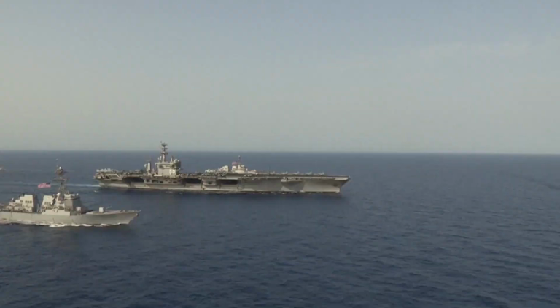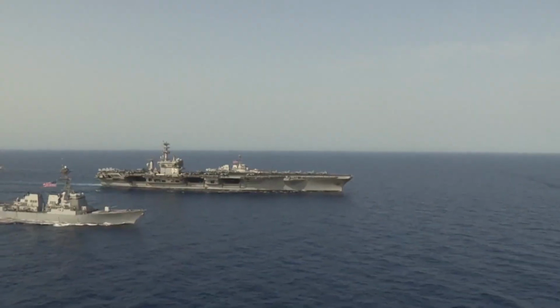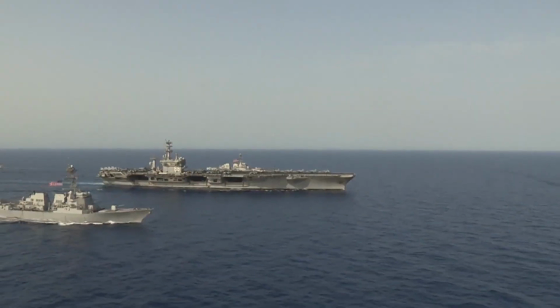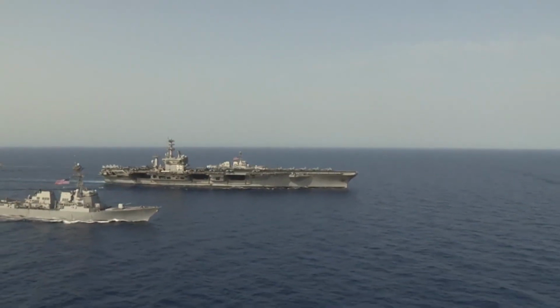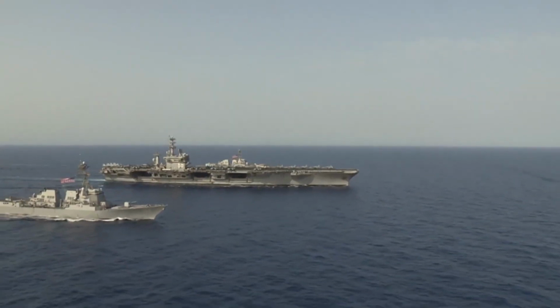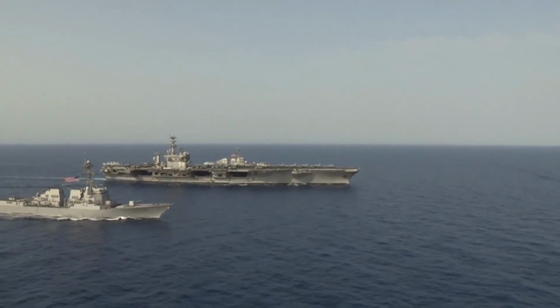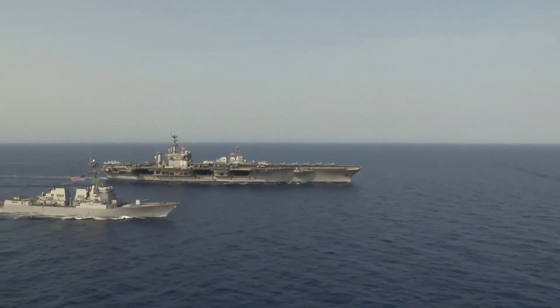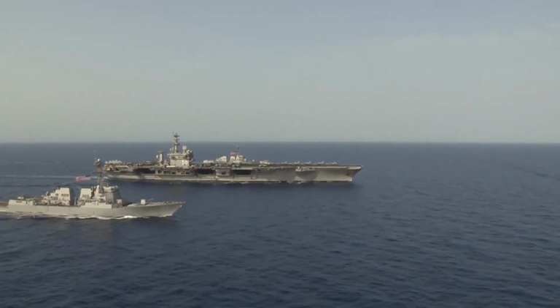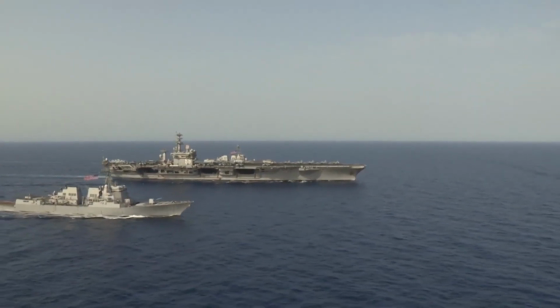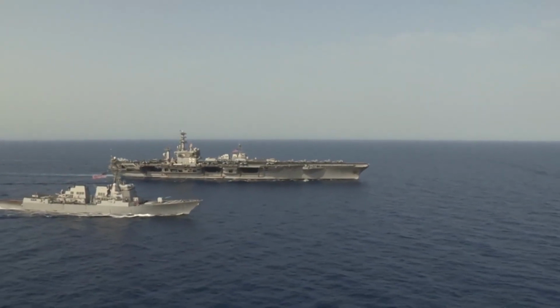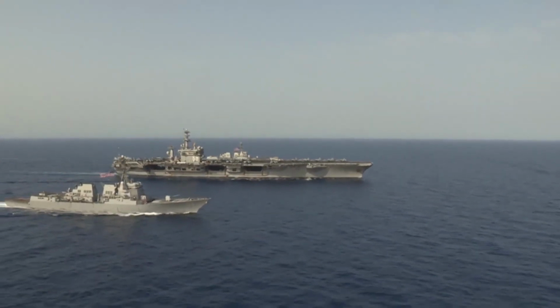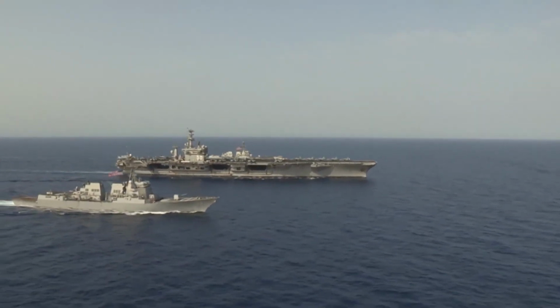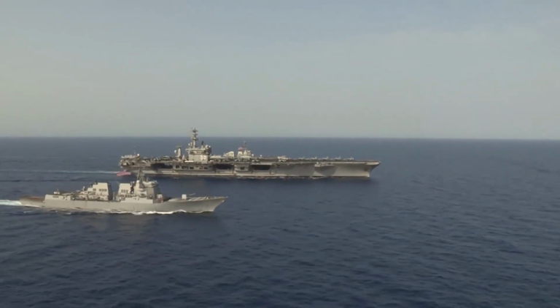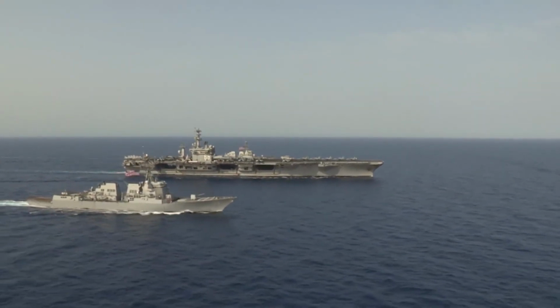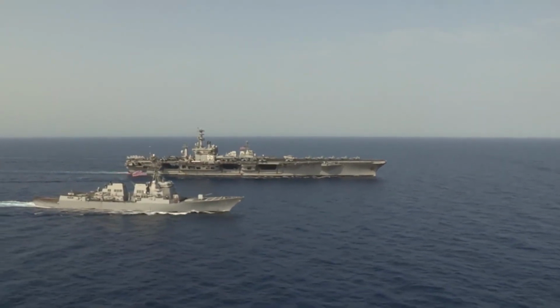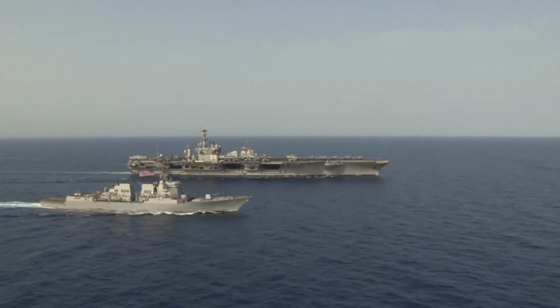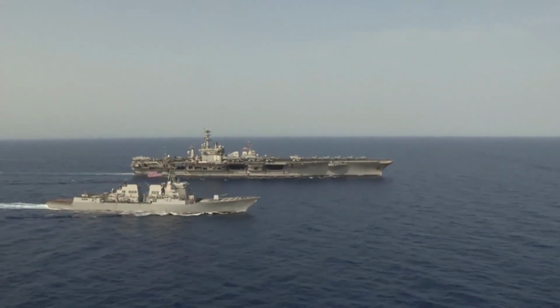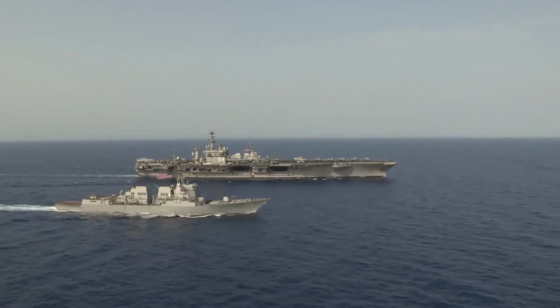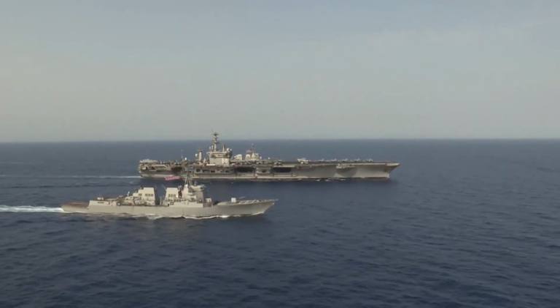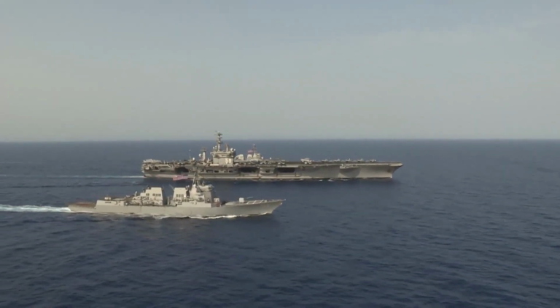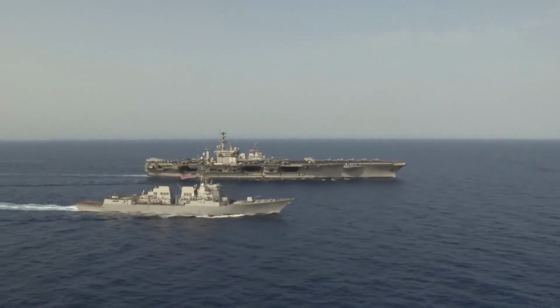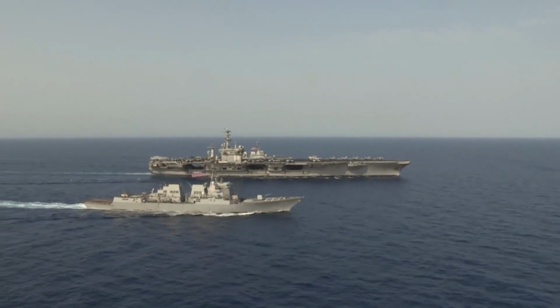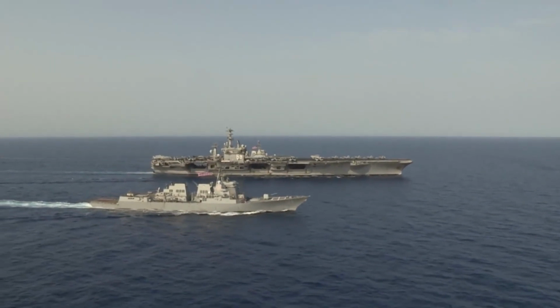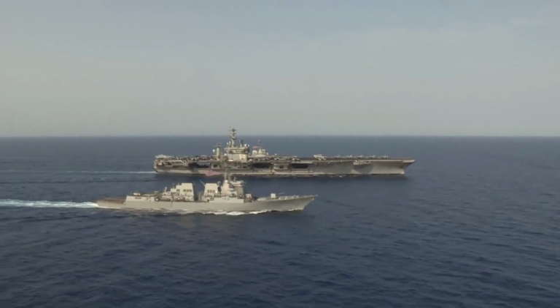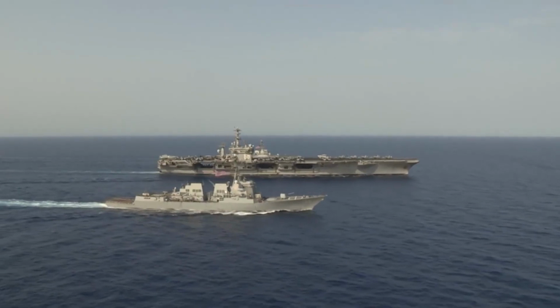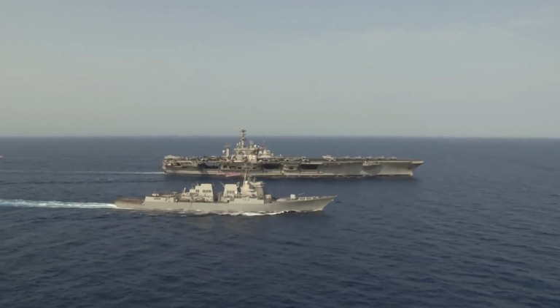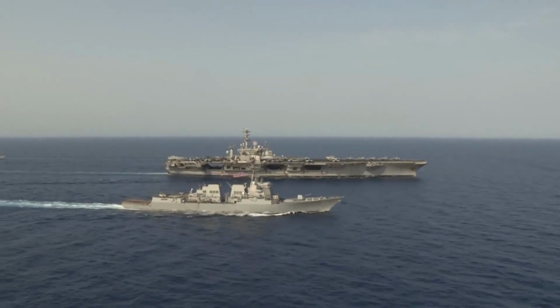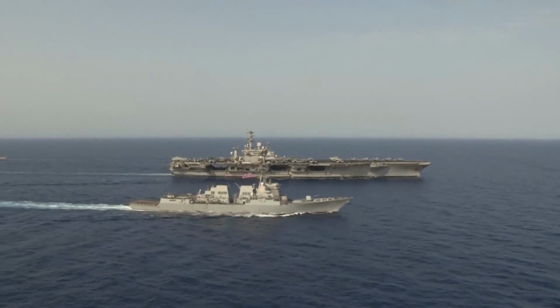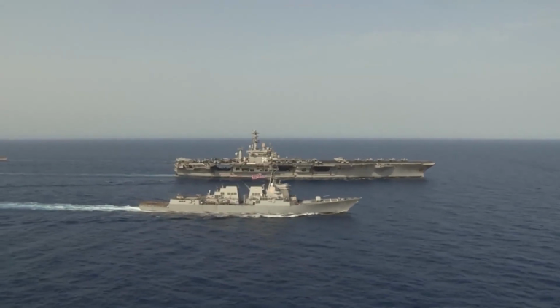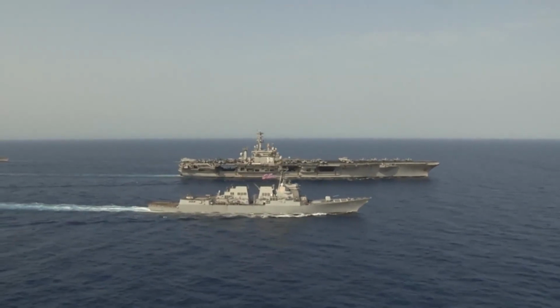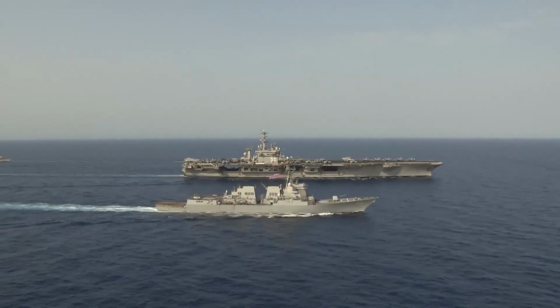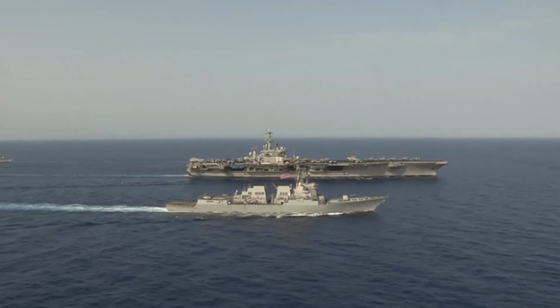Destroyers, on the other hand, provide more specialized protection, including rapid response missile systems and close-in weaponry.